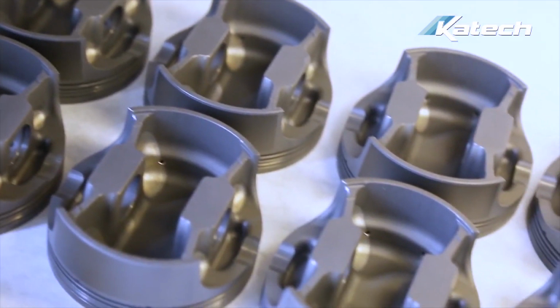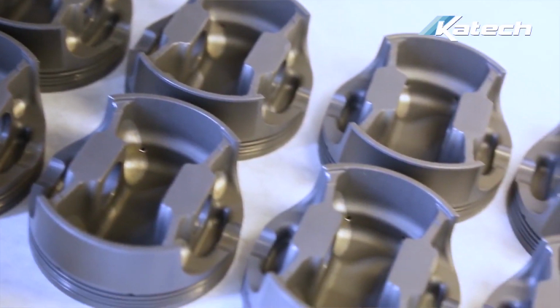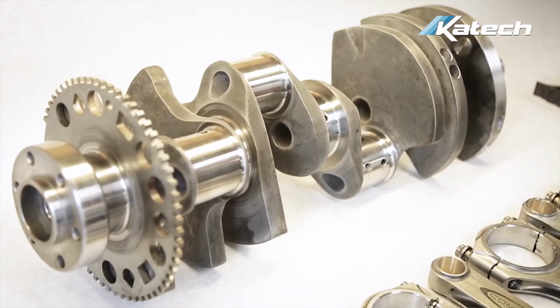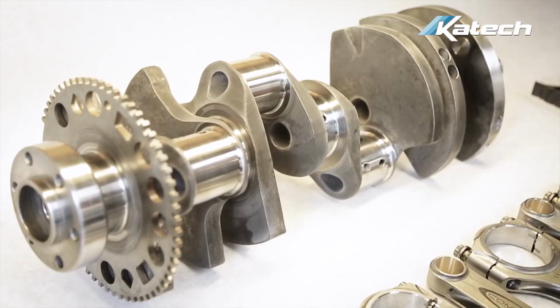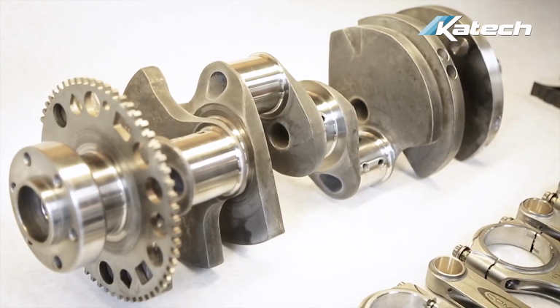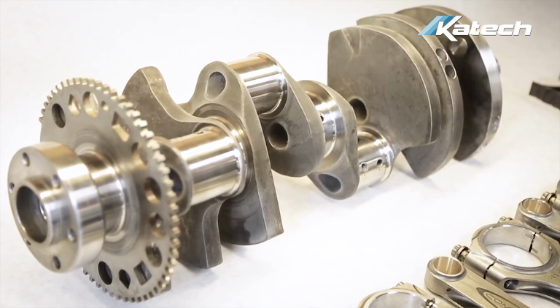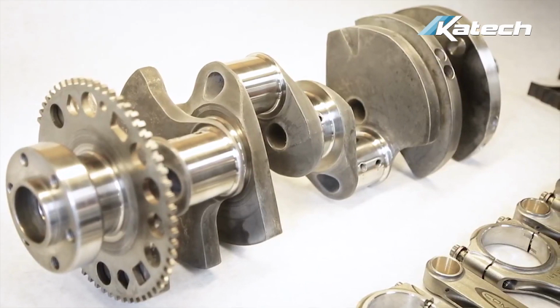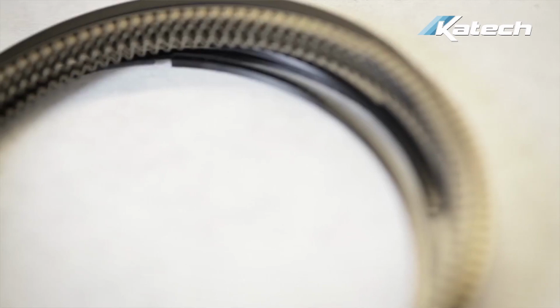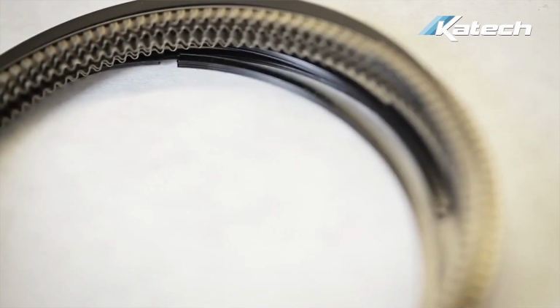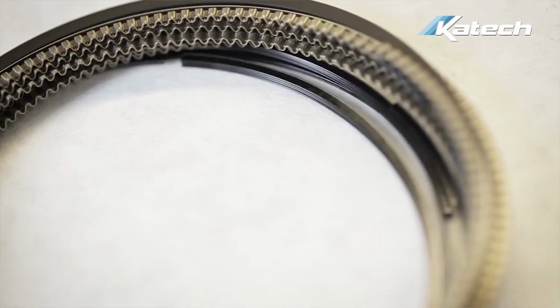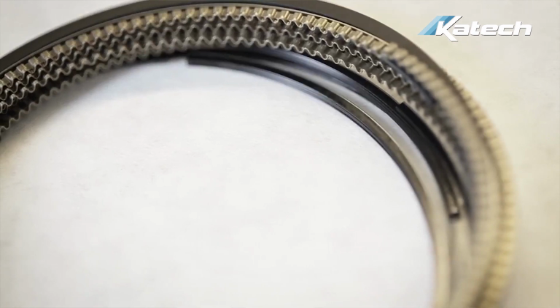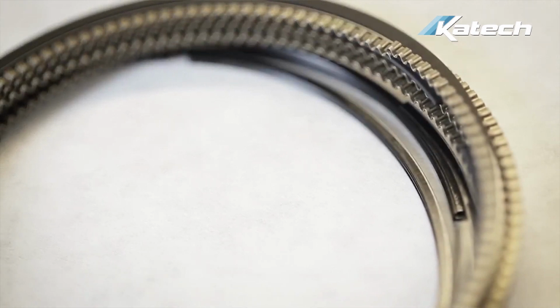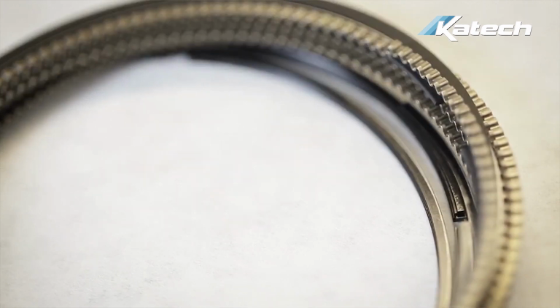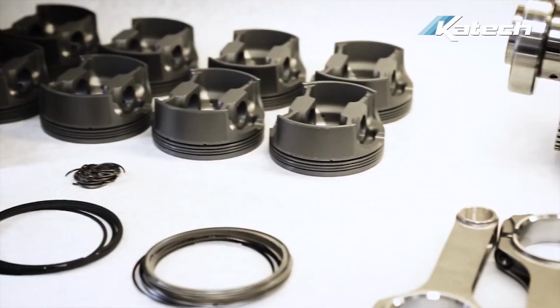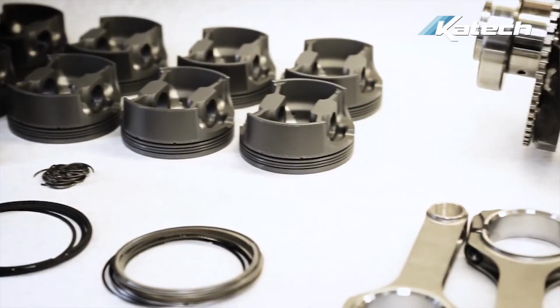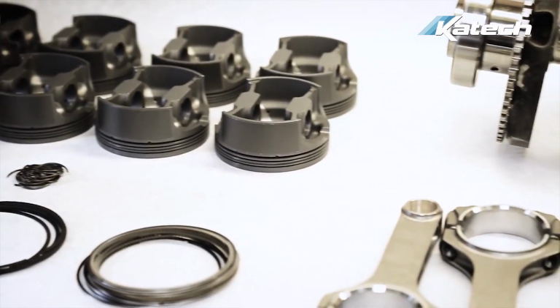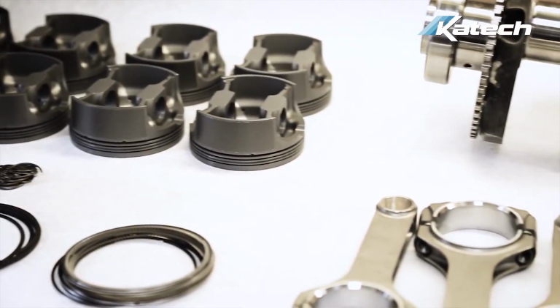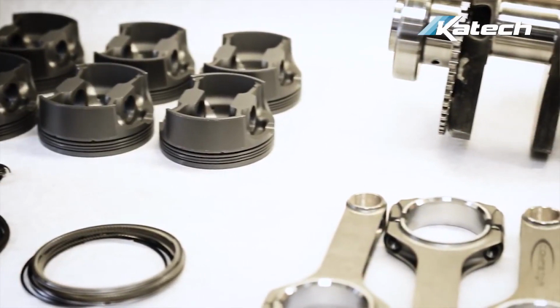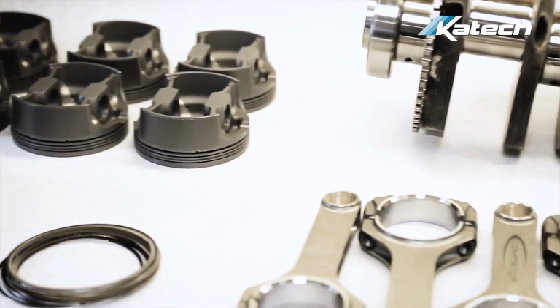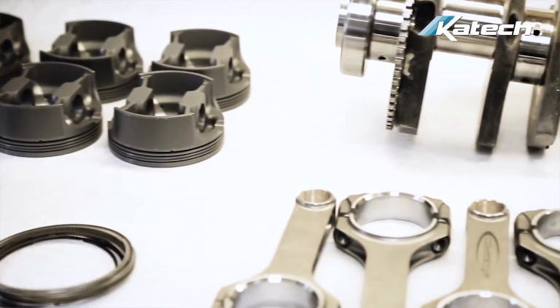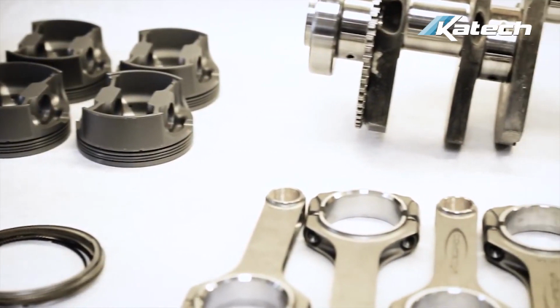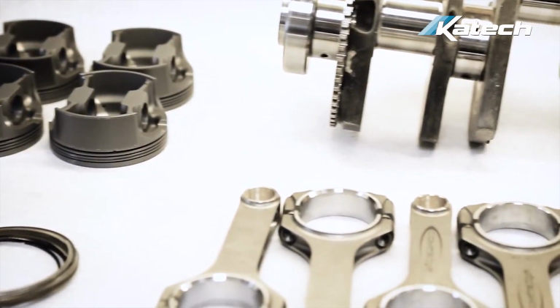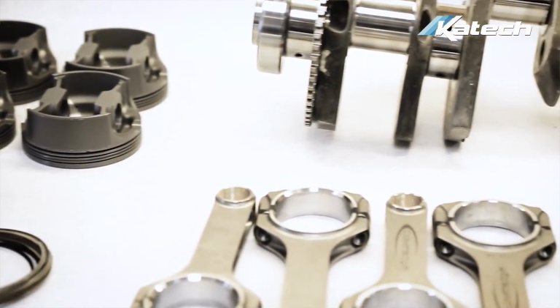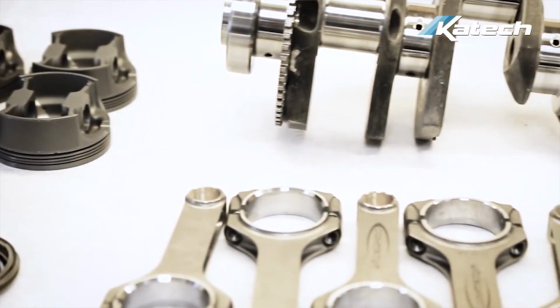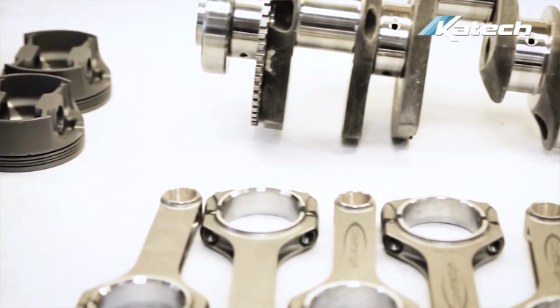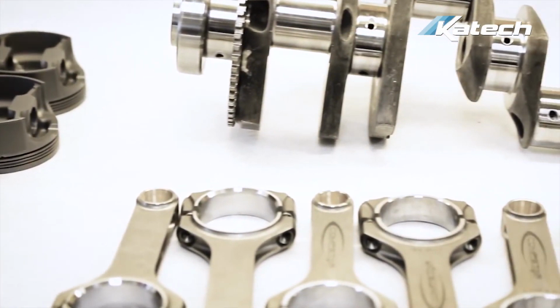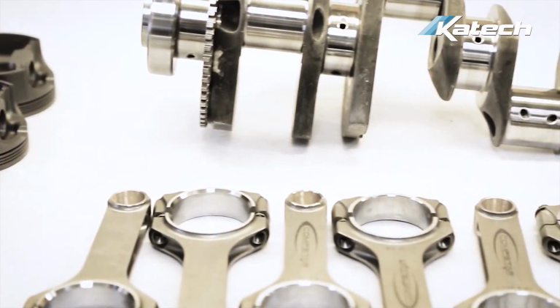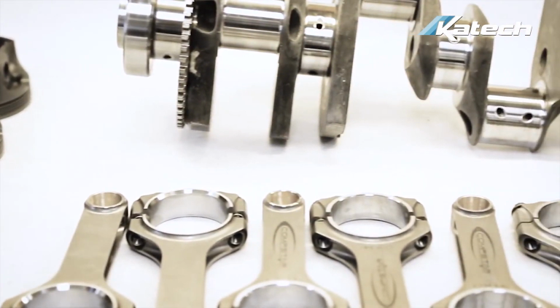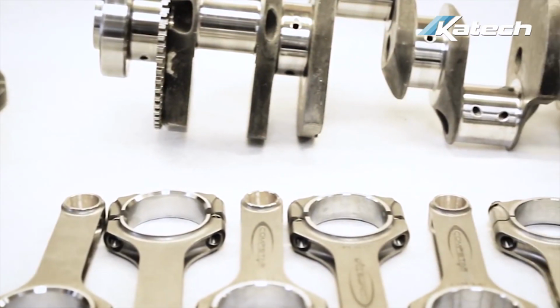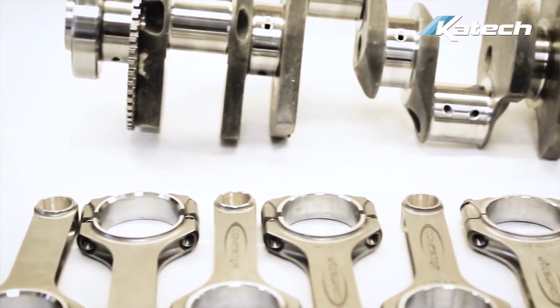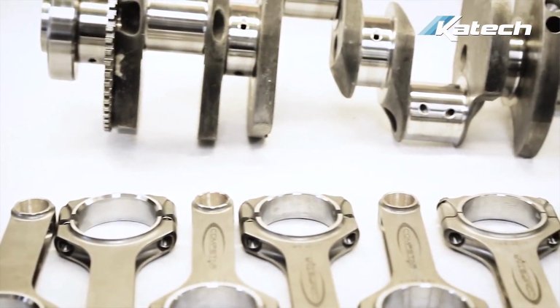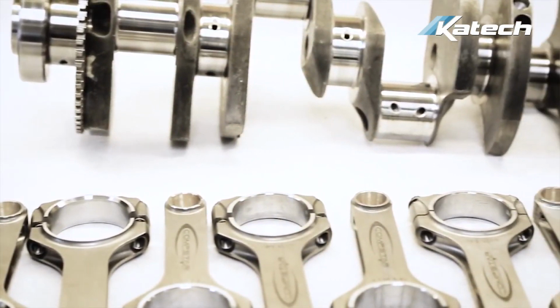We use all top shelf components: Mahle pistons, Callies H-beam rods, Callies crankshaft, and a brand new GM block.